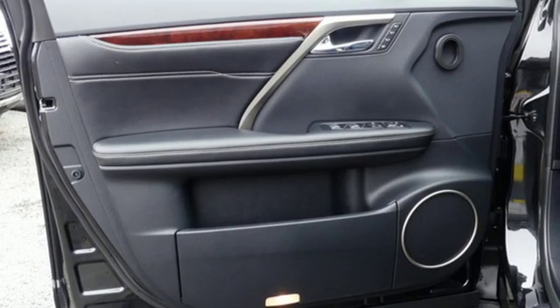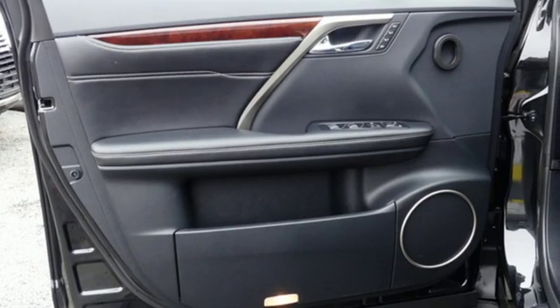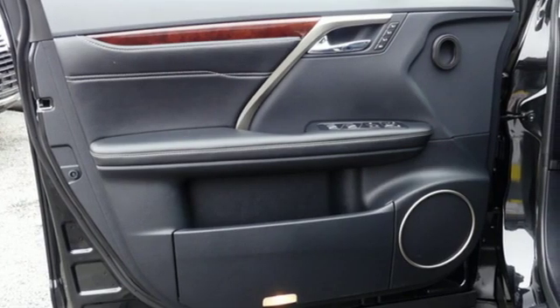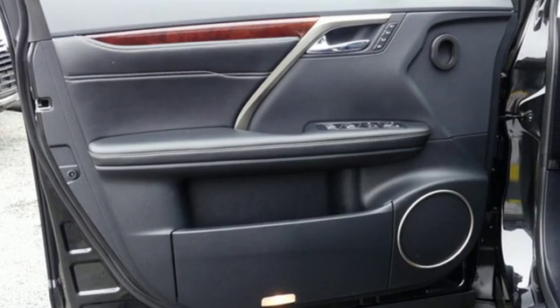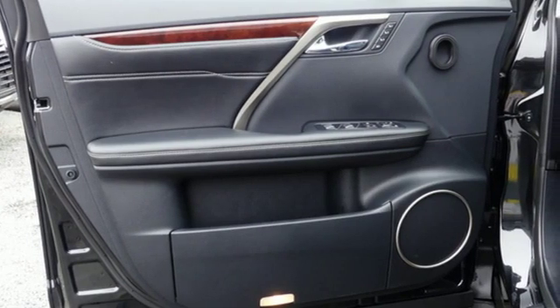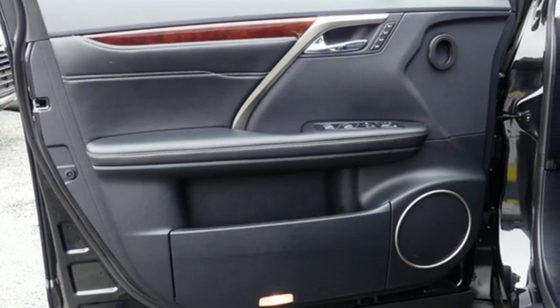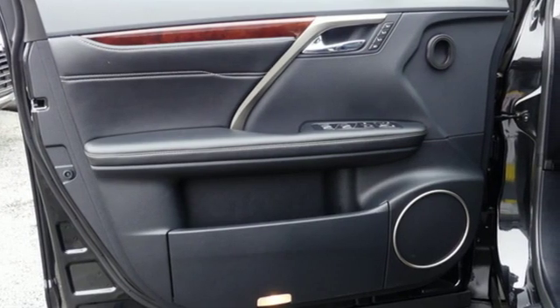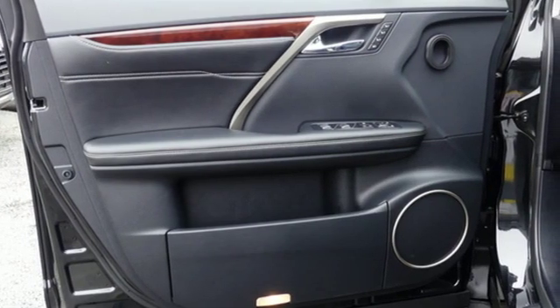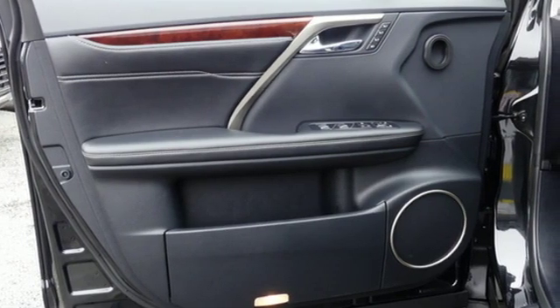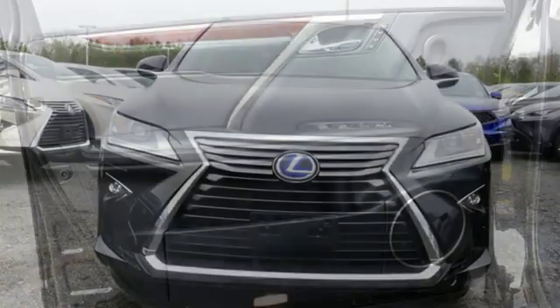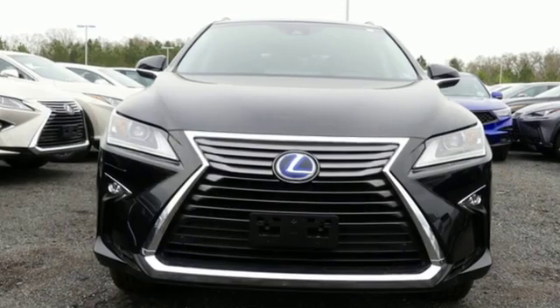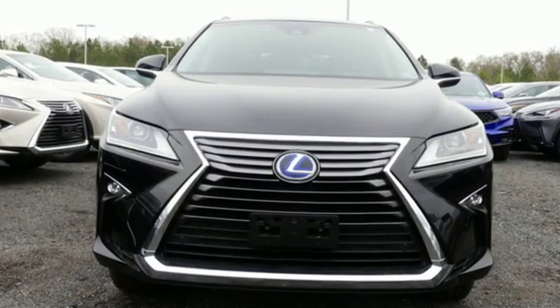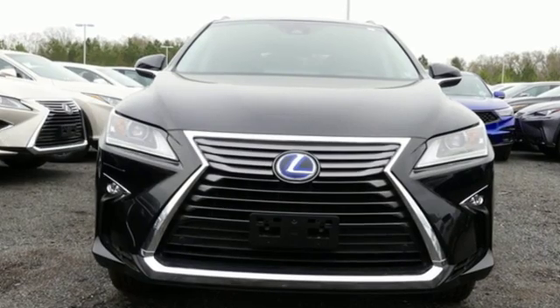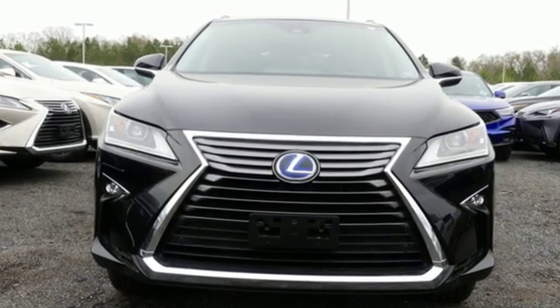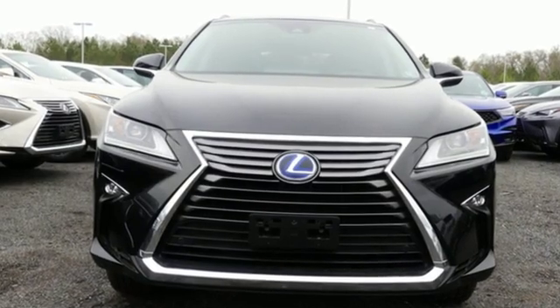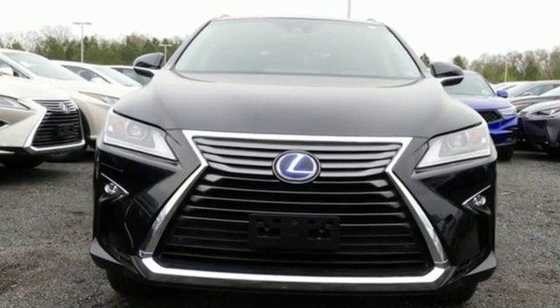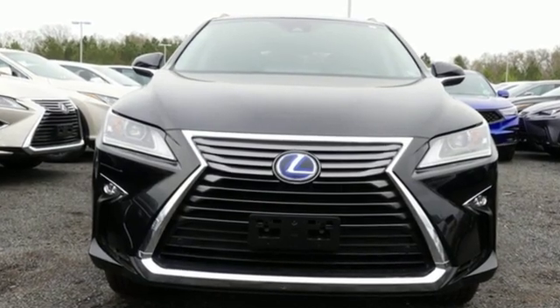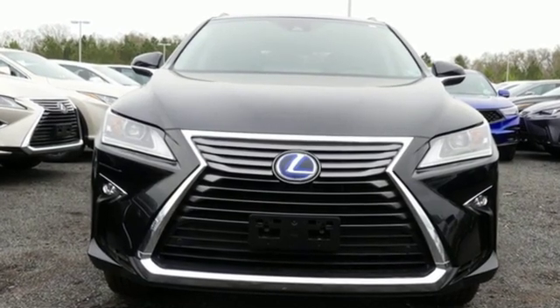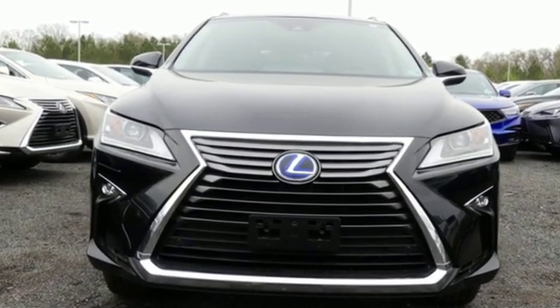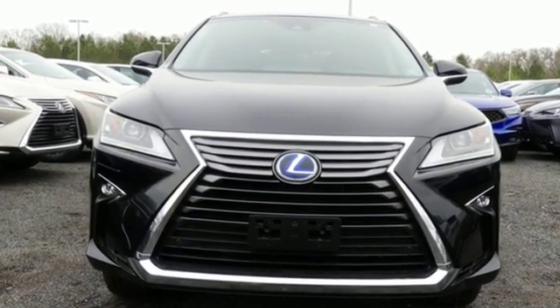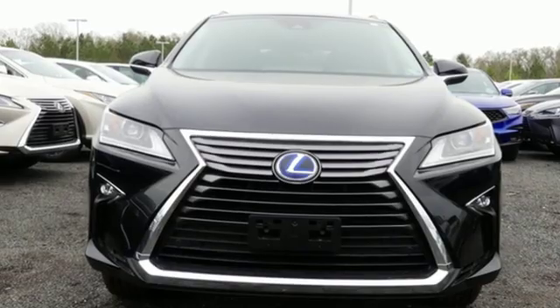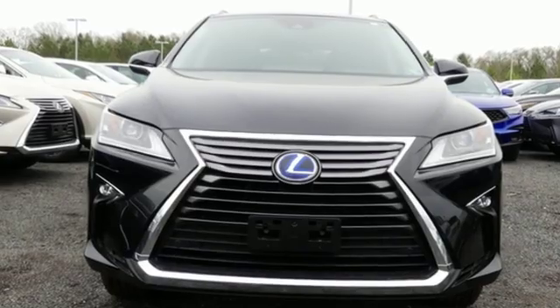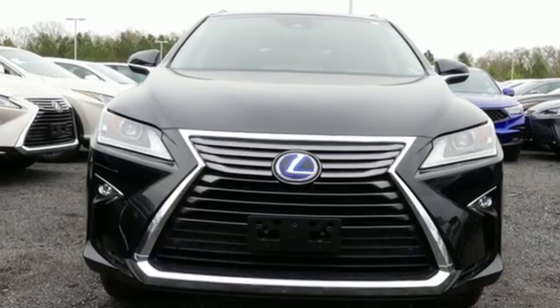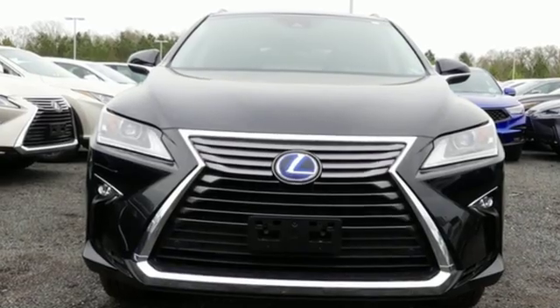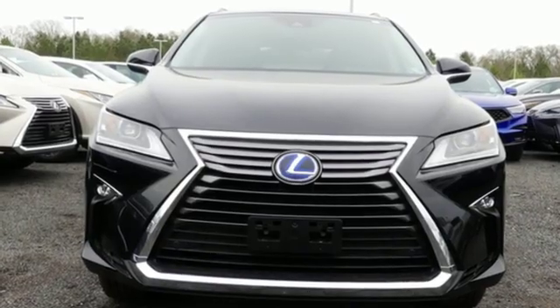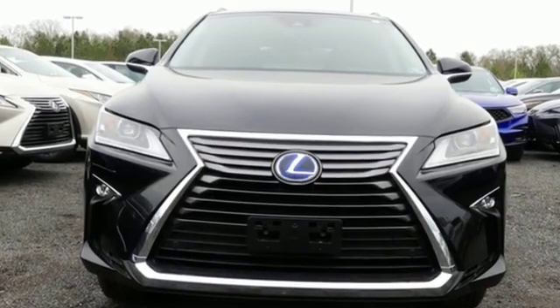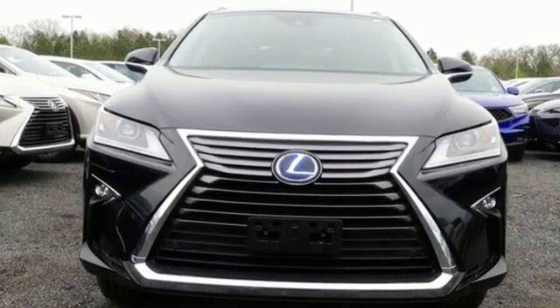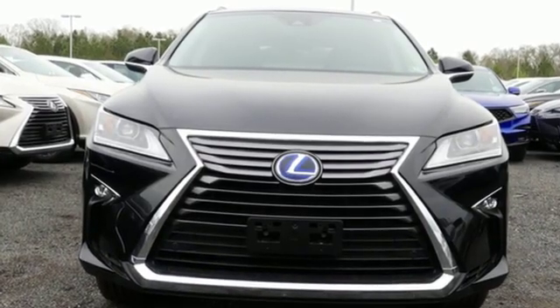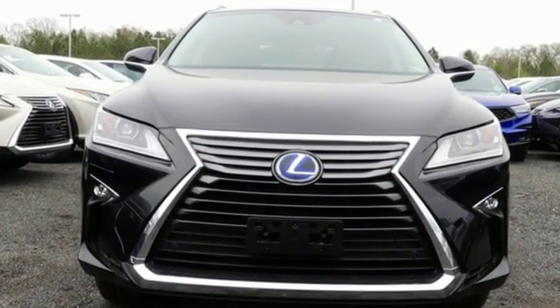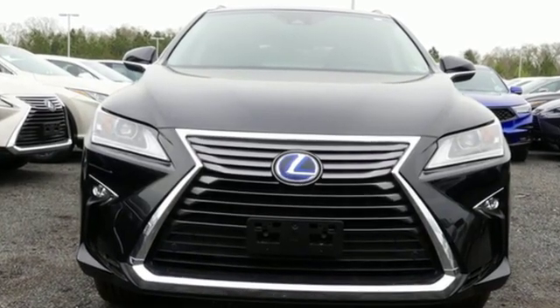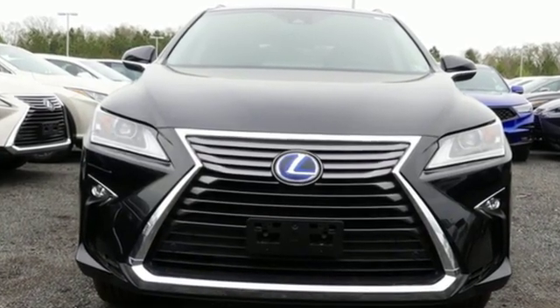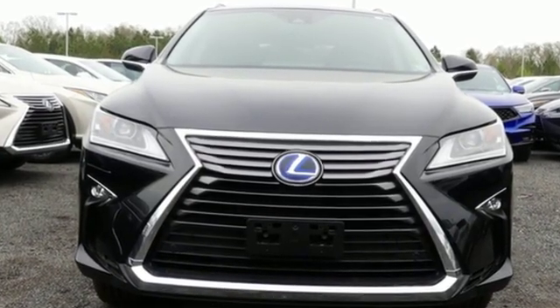Lexus — performance in every detail. There's even more to see in person. Take it for a test drive today.